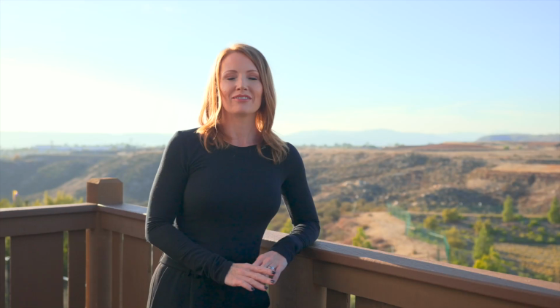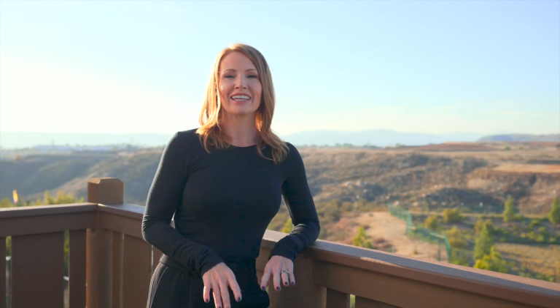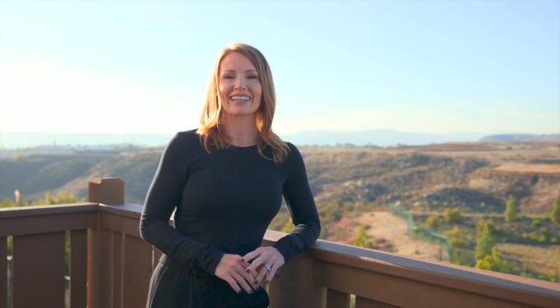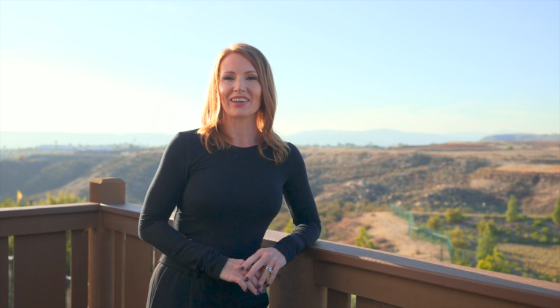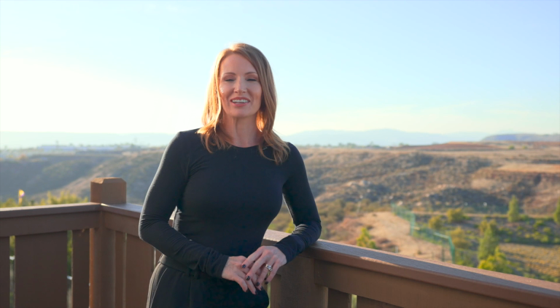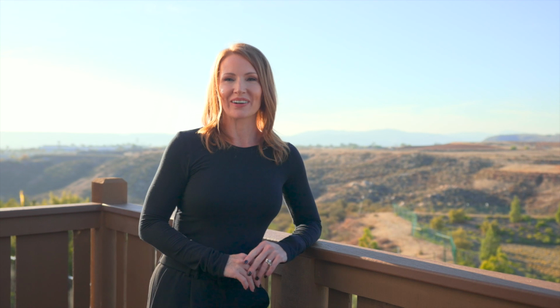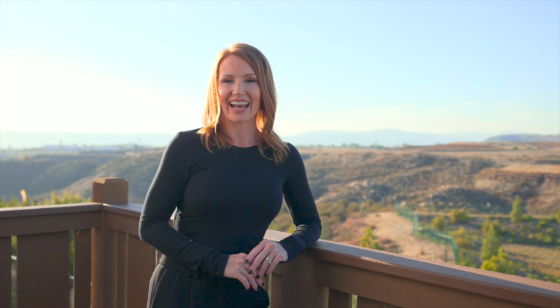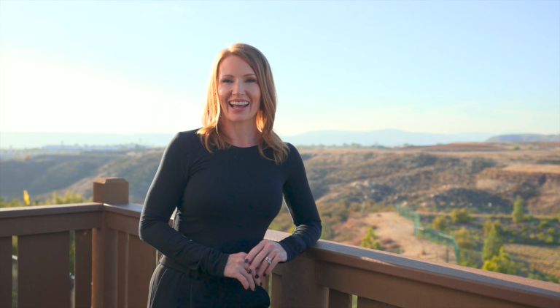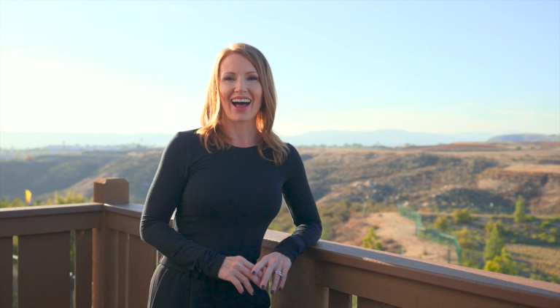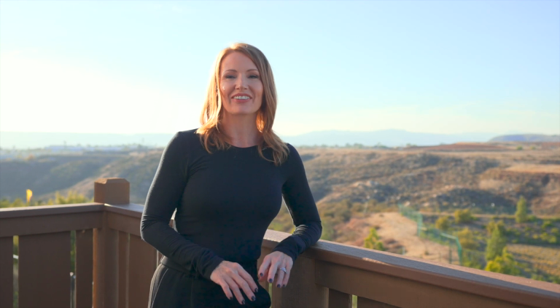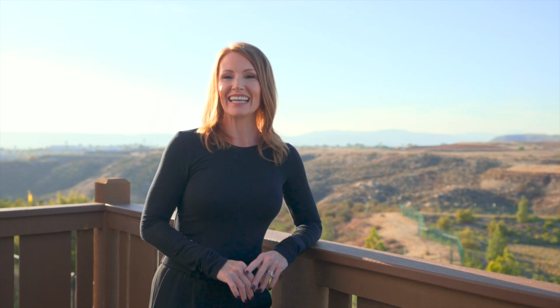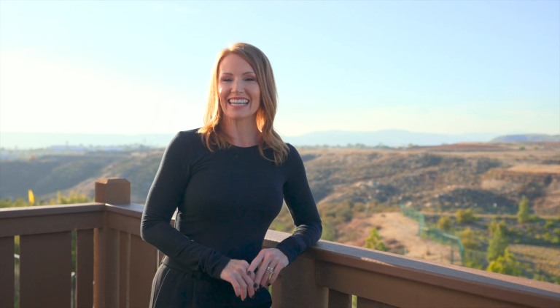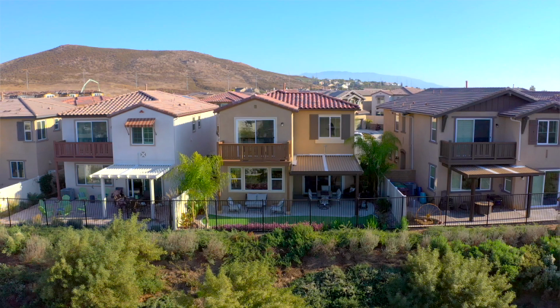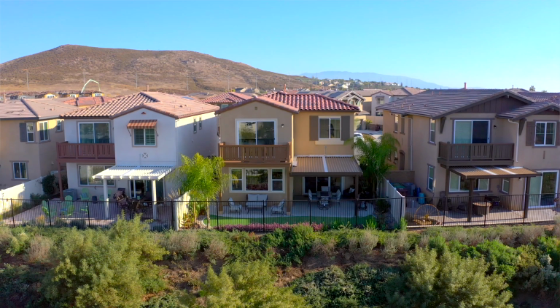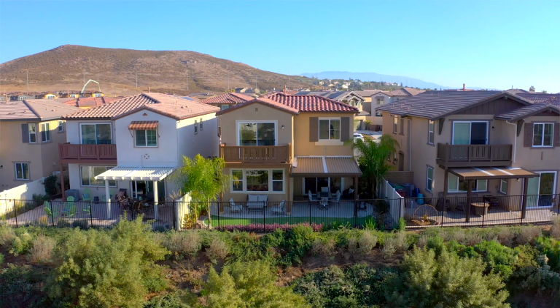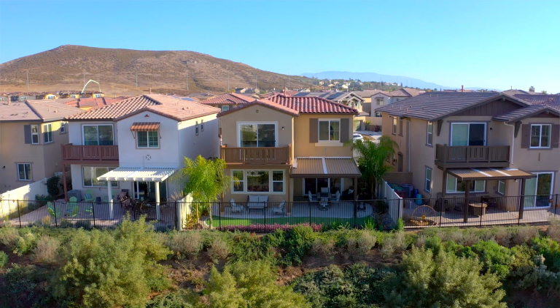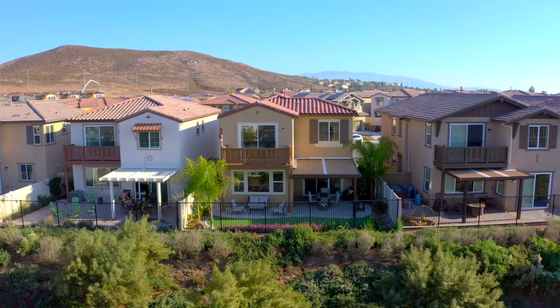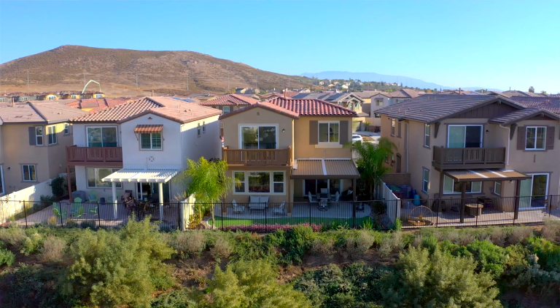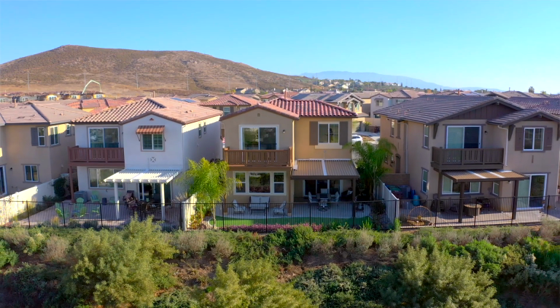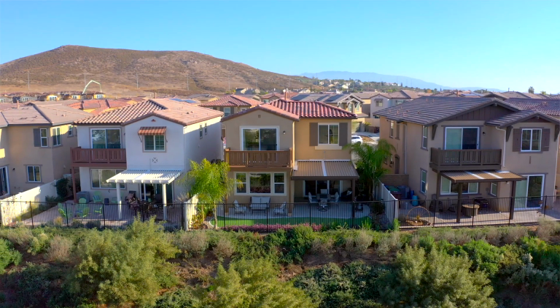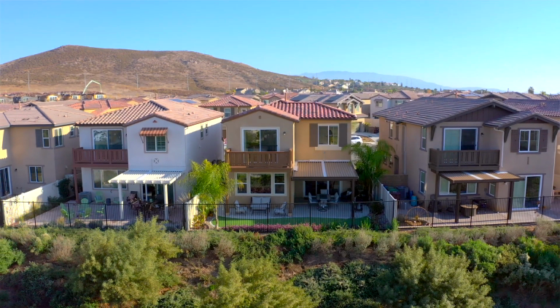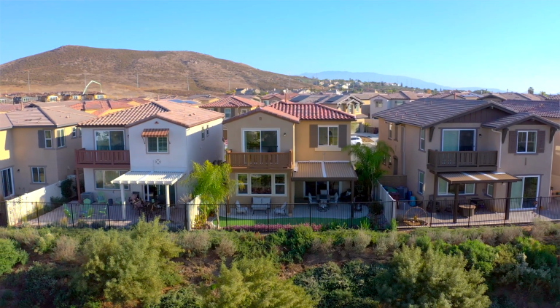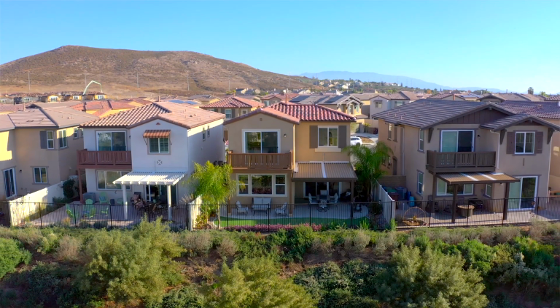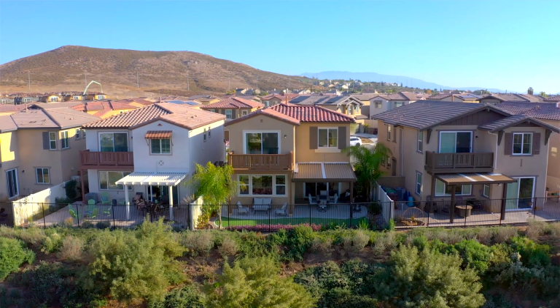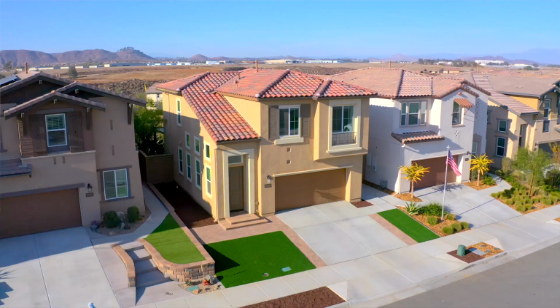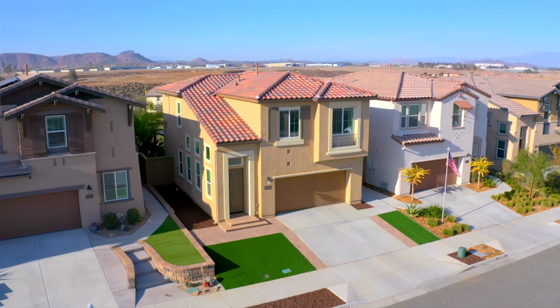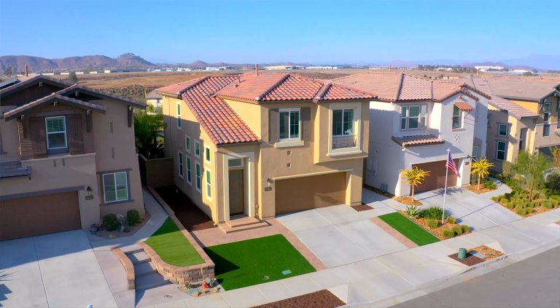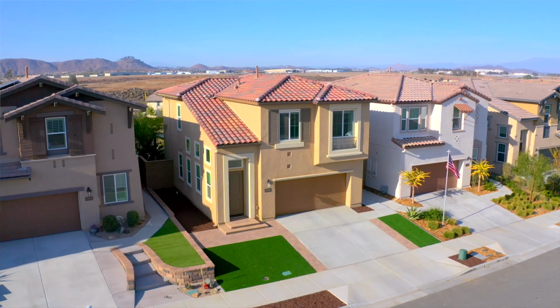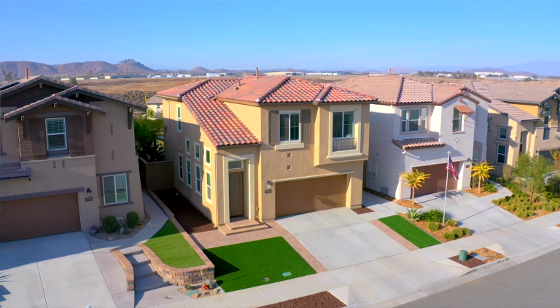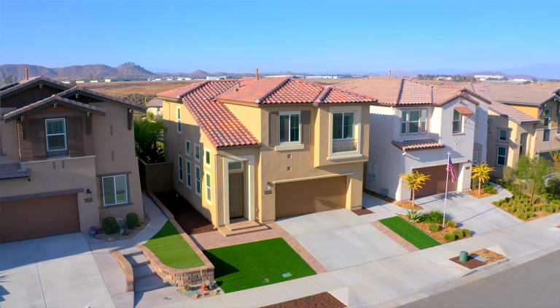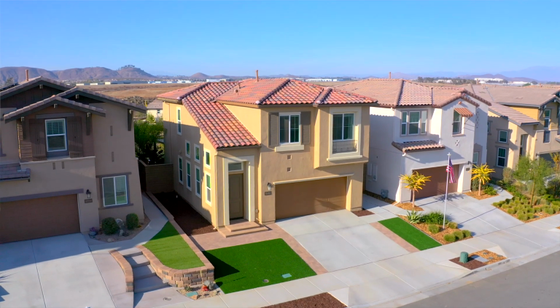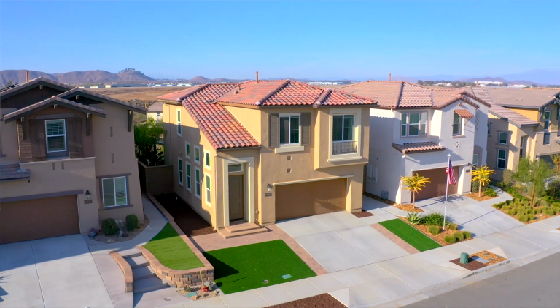Conveniently located in Murrieta, offering easy access to freeways, shopping, dining, and entertainment, plus award-winning Temecula schools.